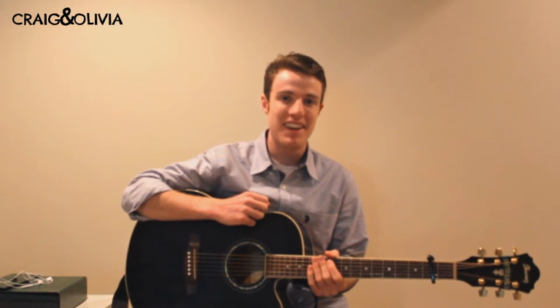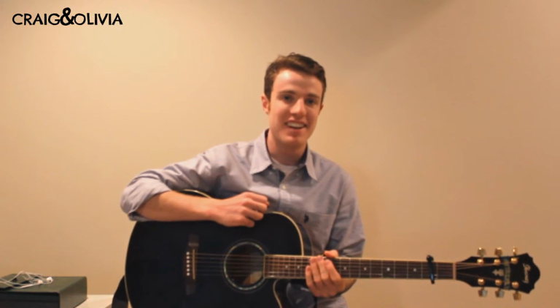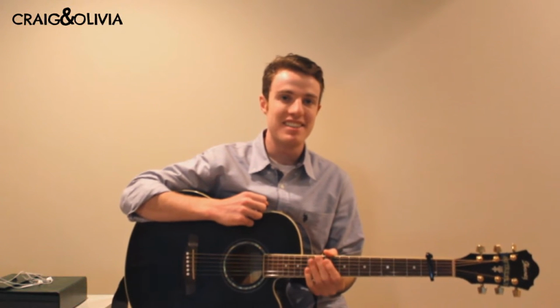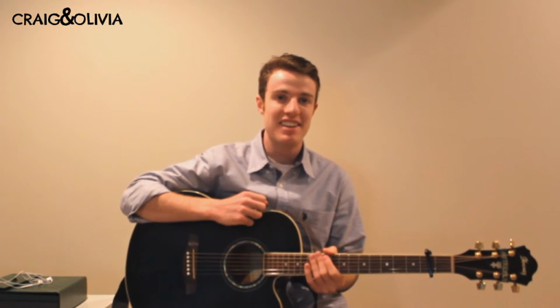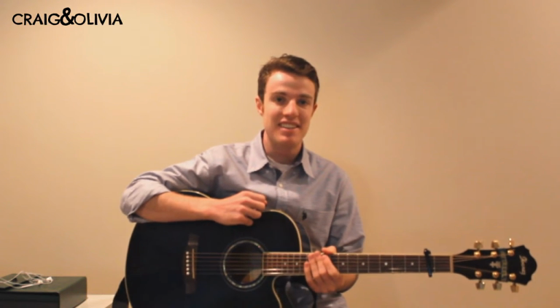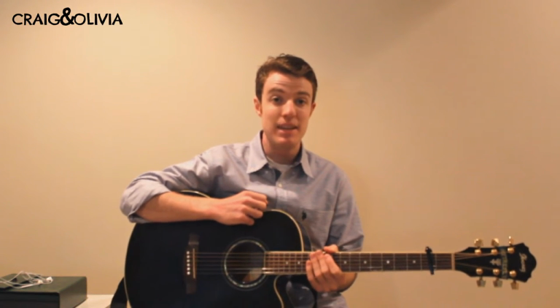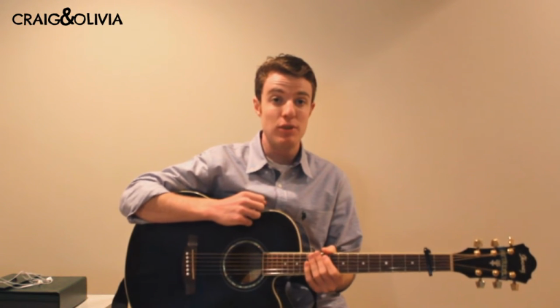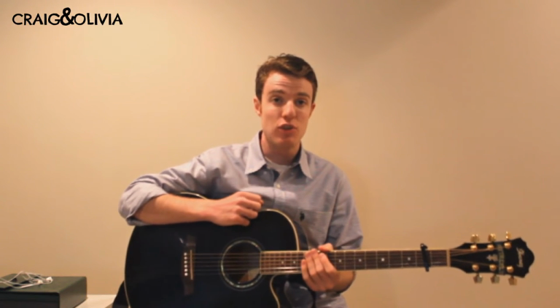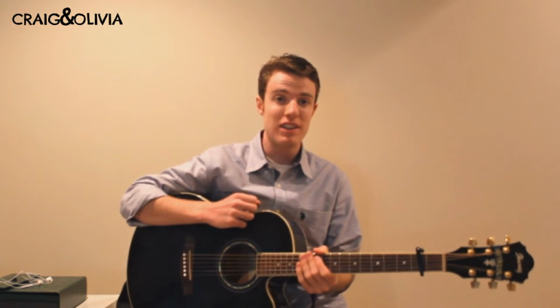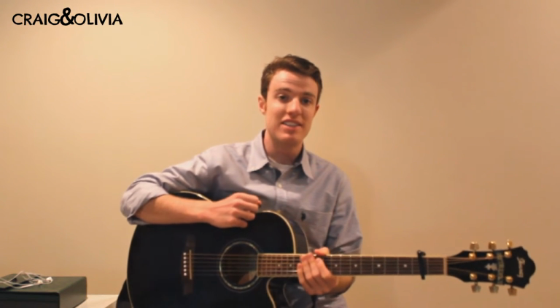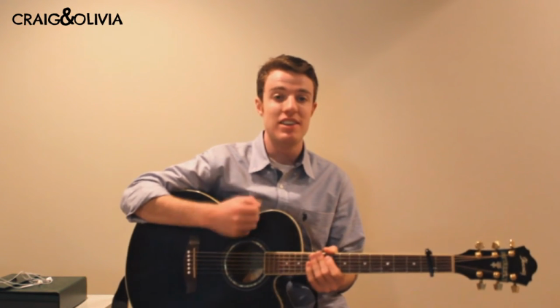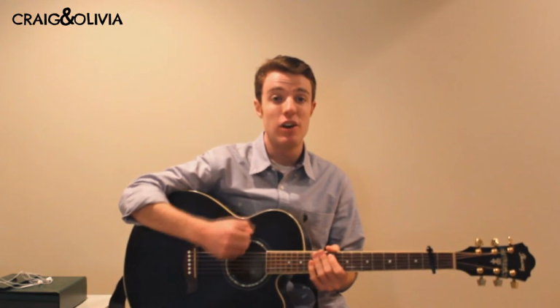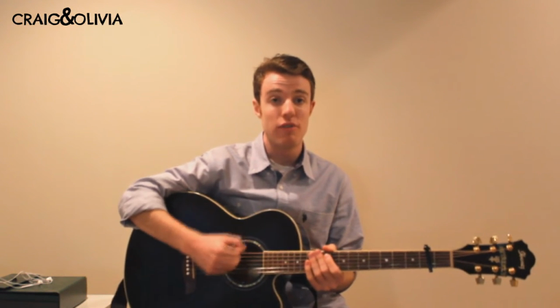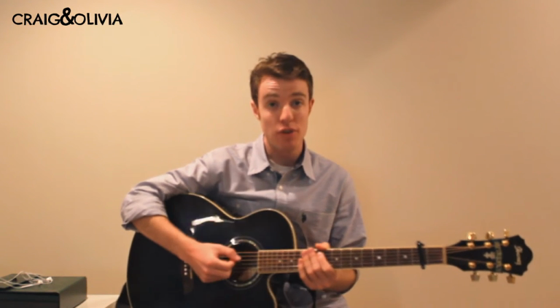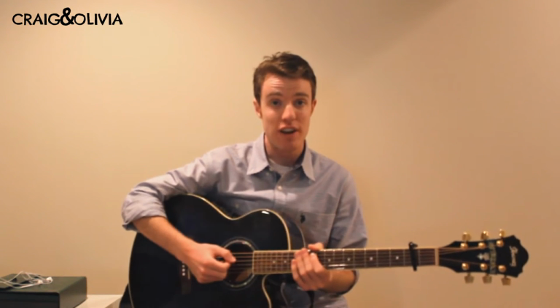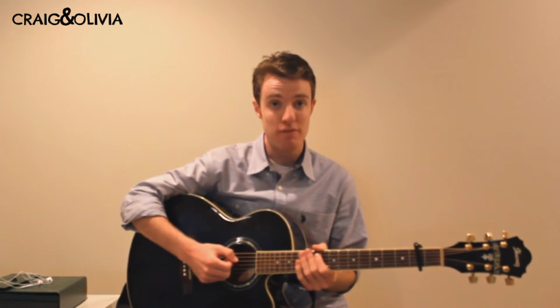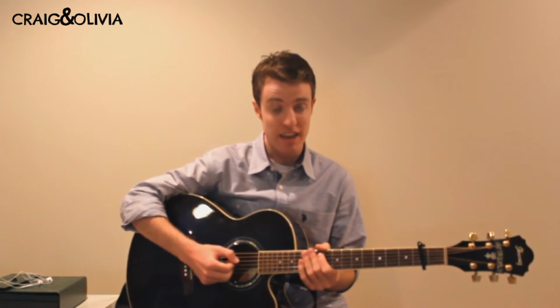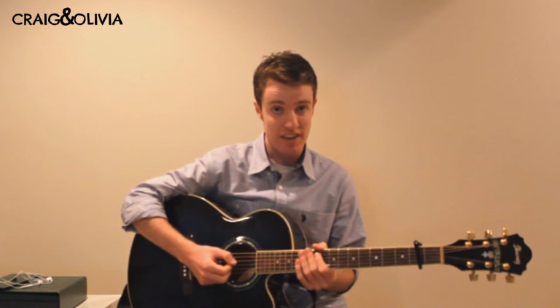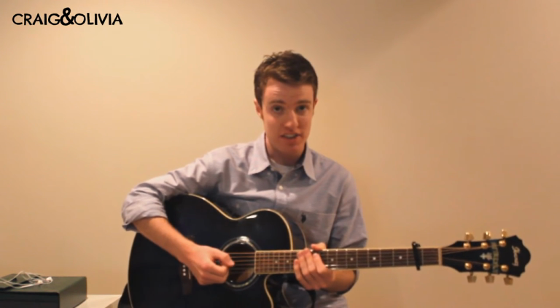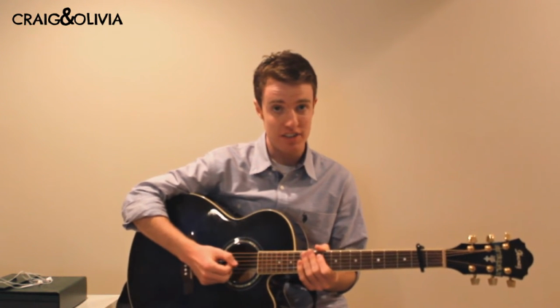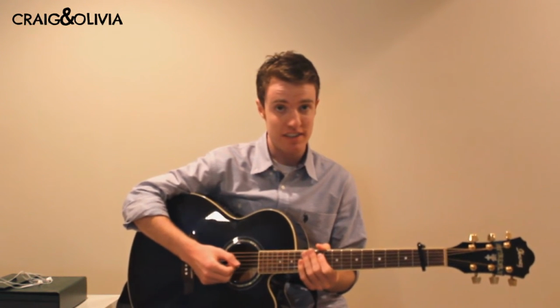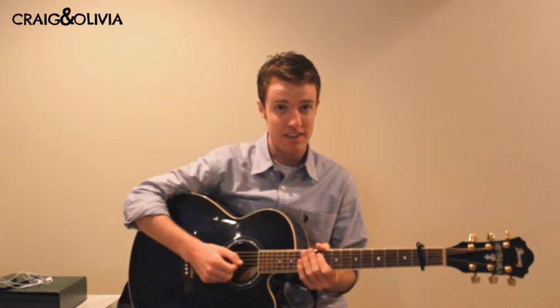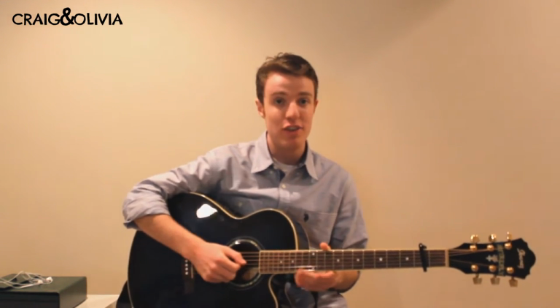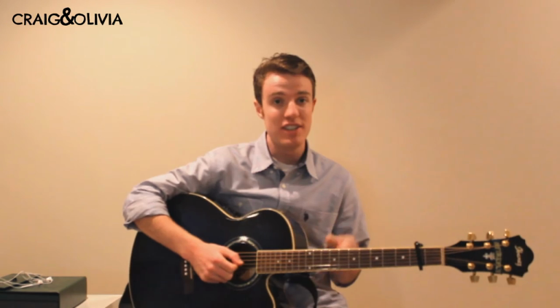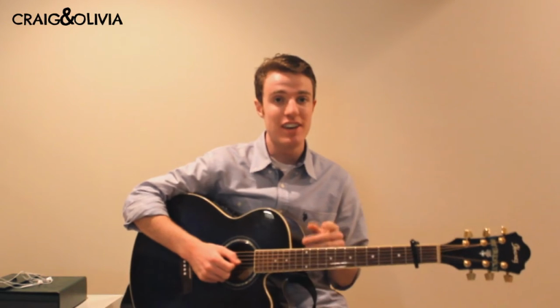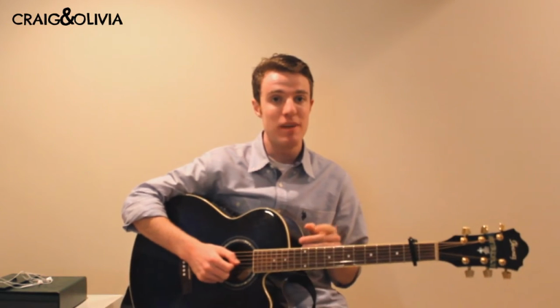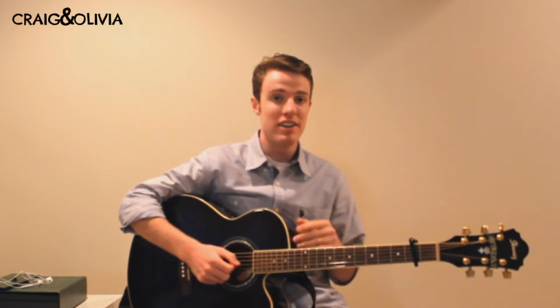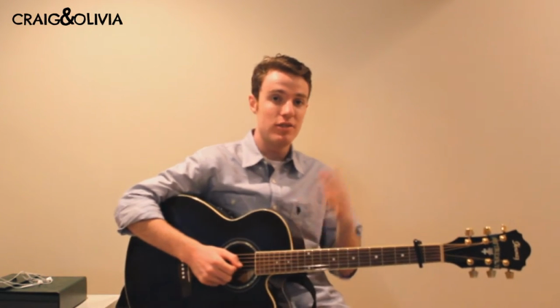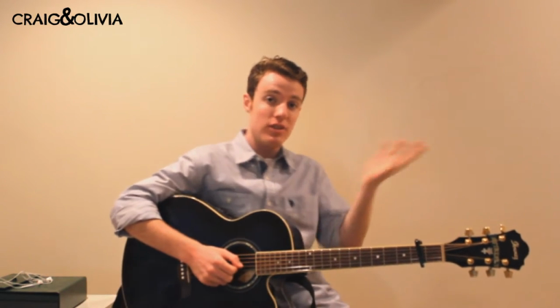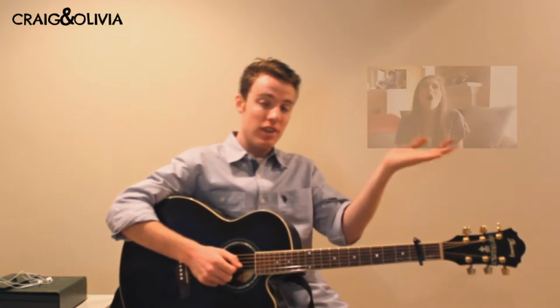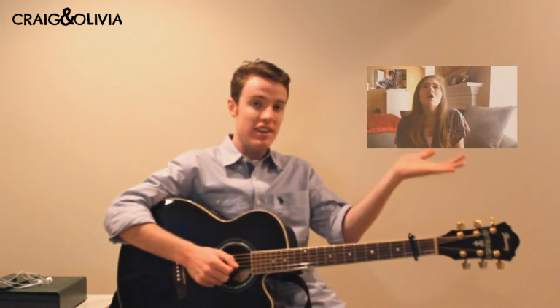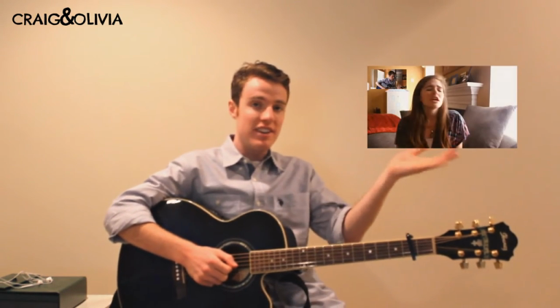Hey guys. Today I'm doing a quick lesson on Photograph by Ed Sheeran. You can check out my cover right here.